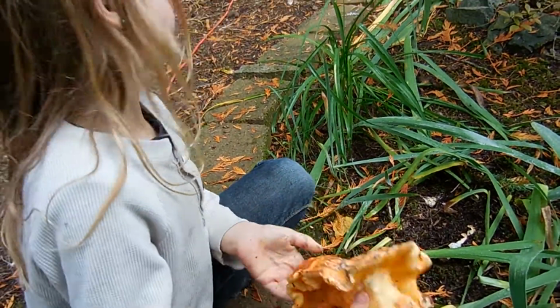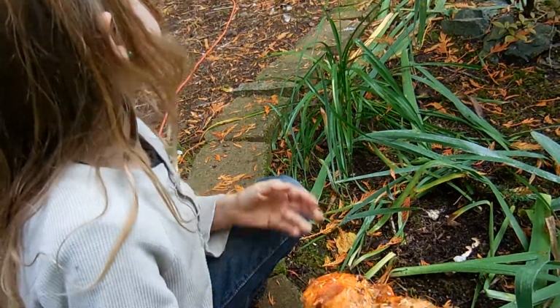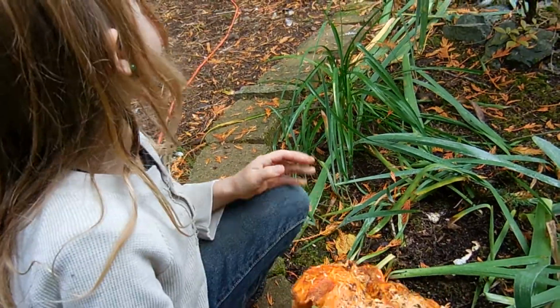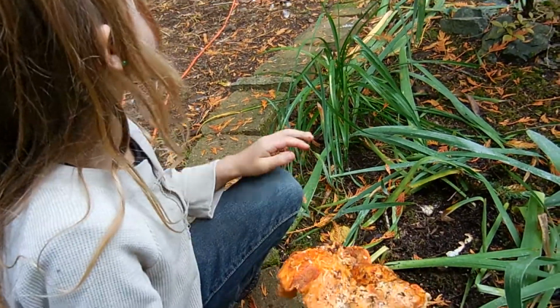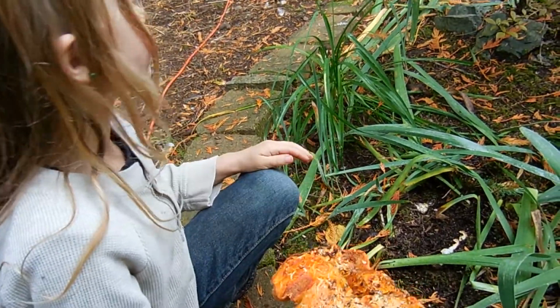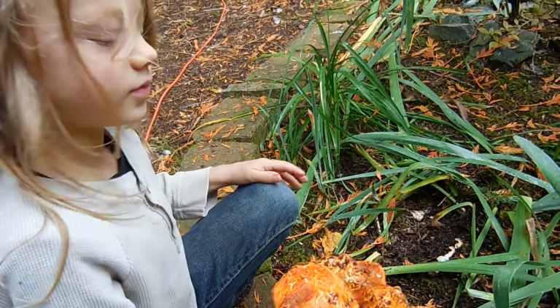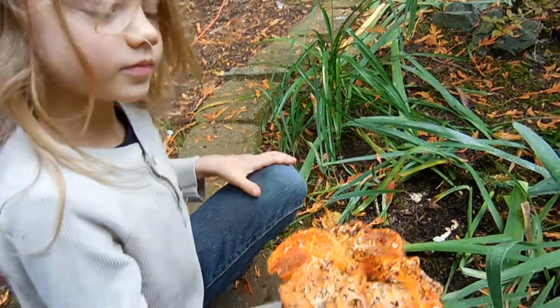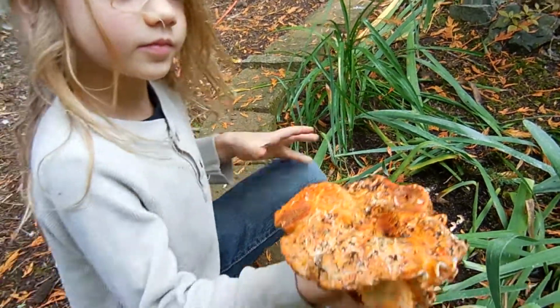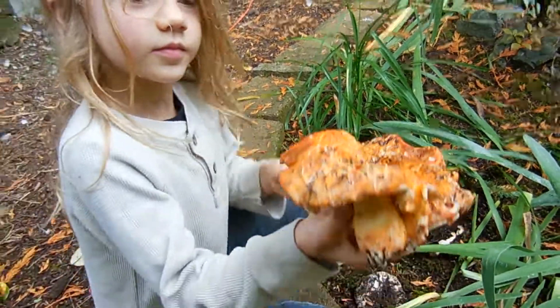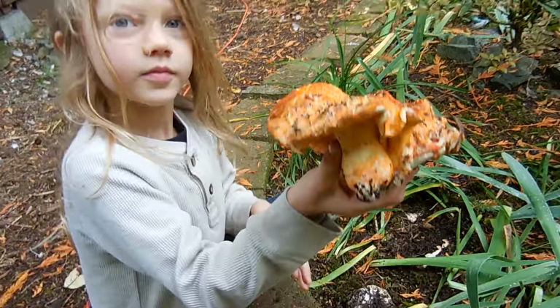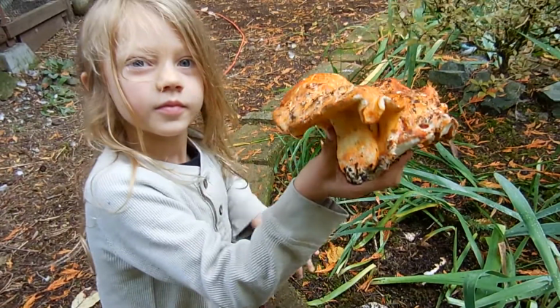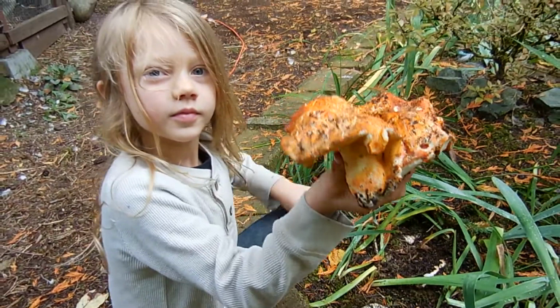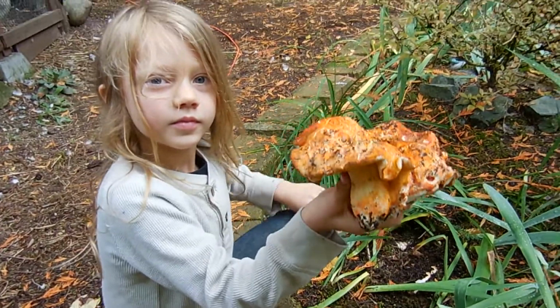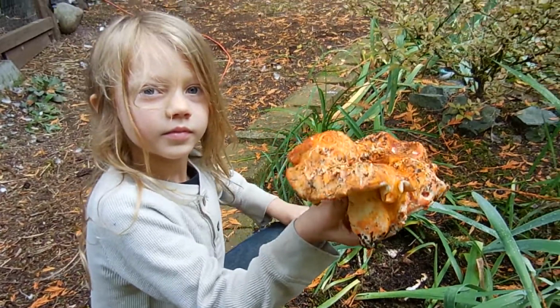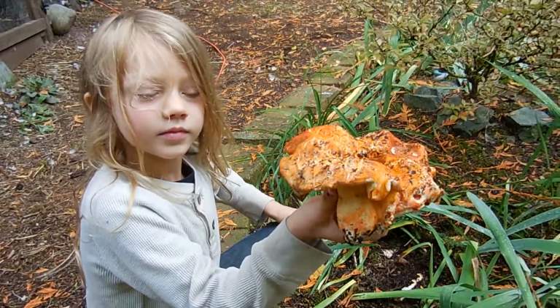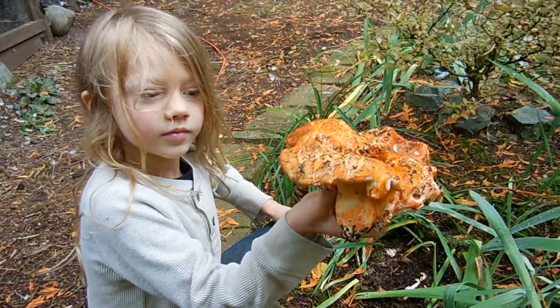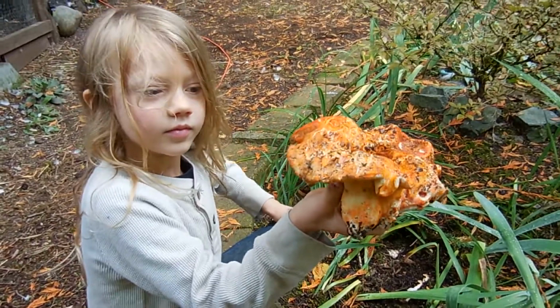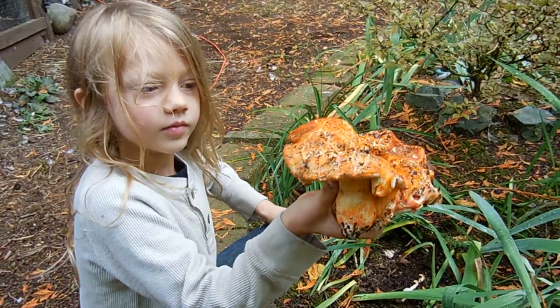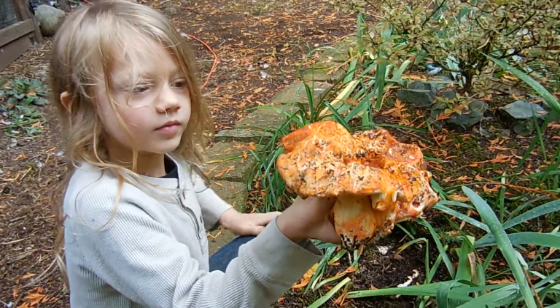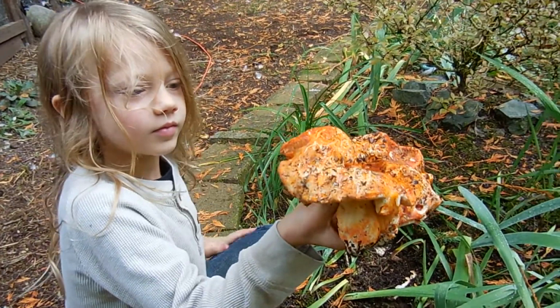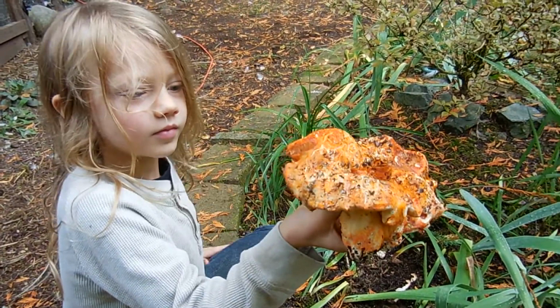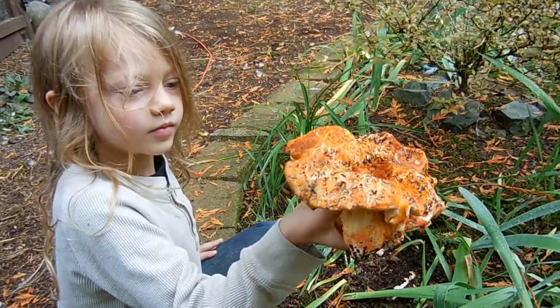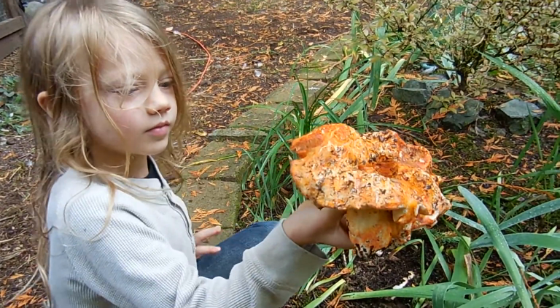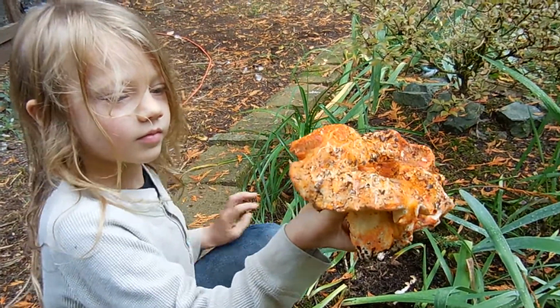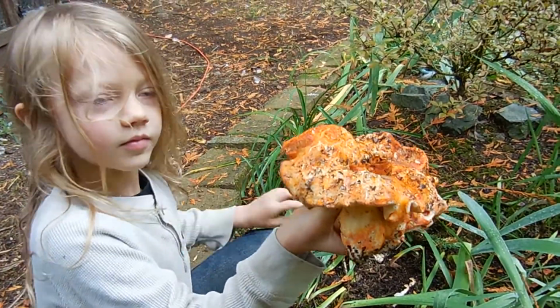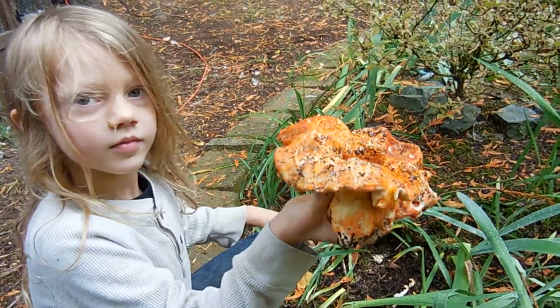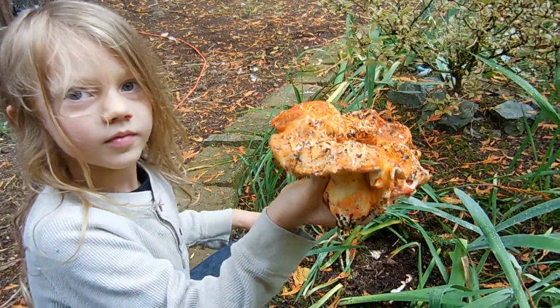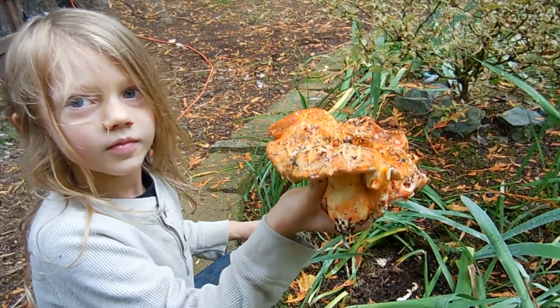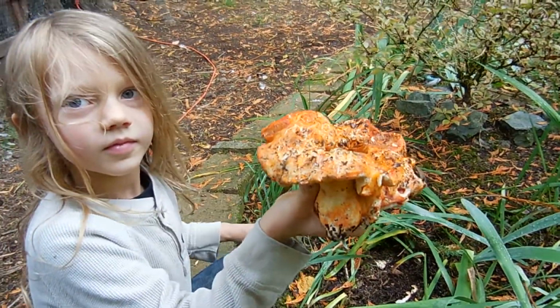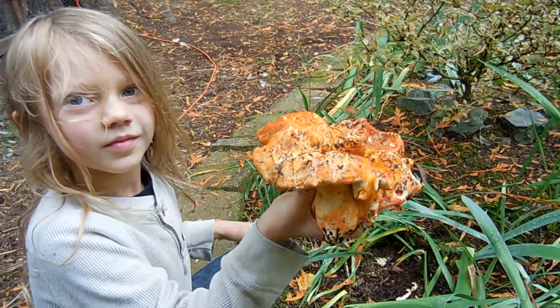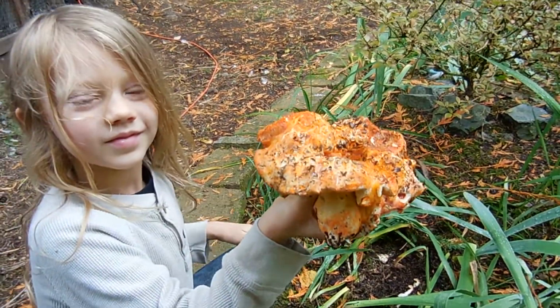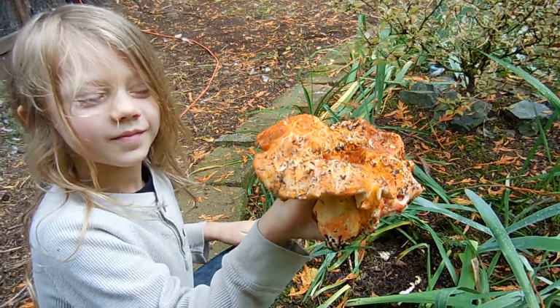Can you show me what you found? Wow, good job! Look how big that is, oh my gosh!